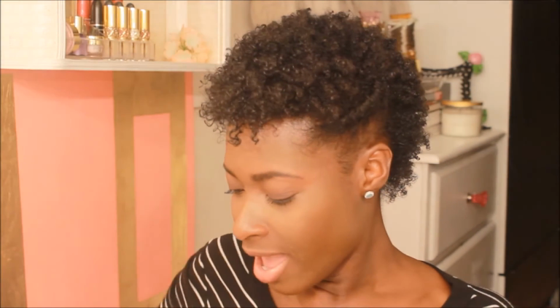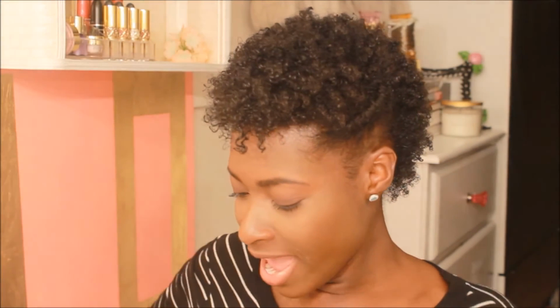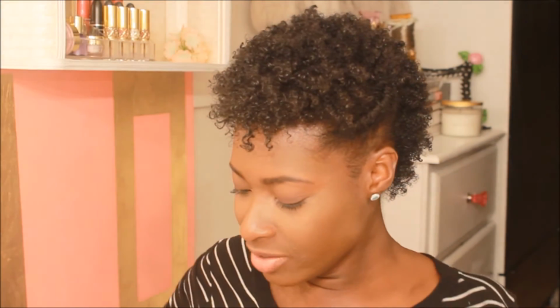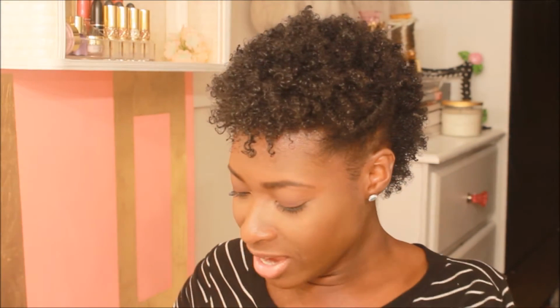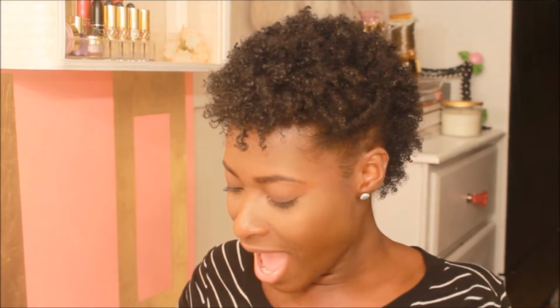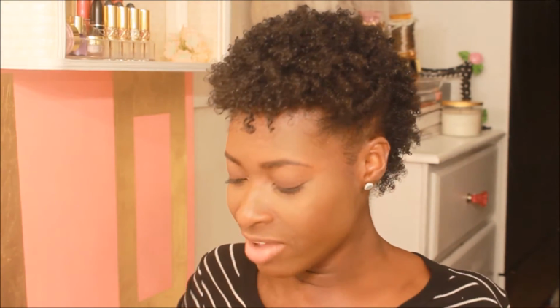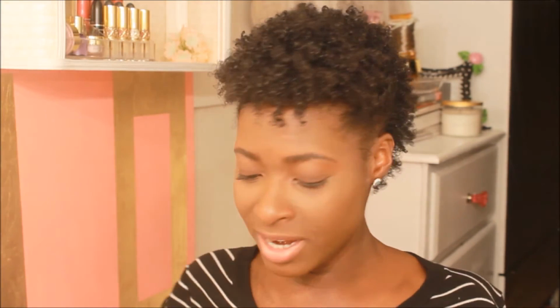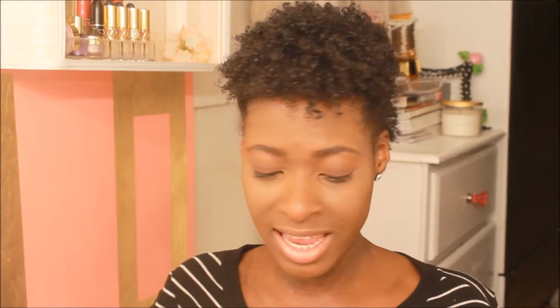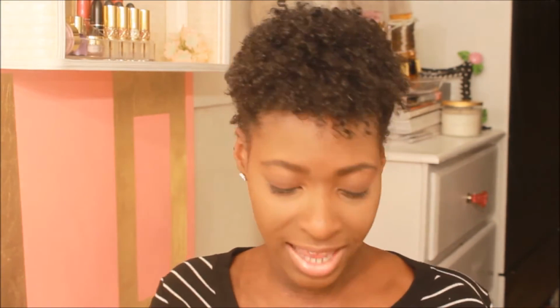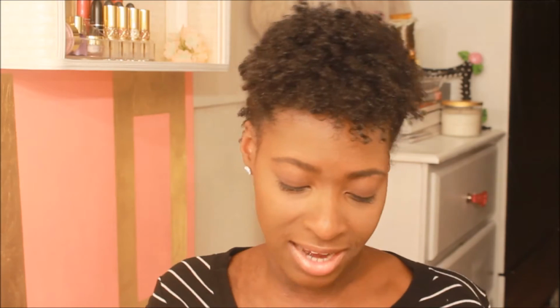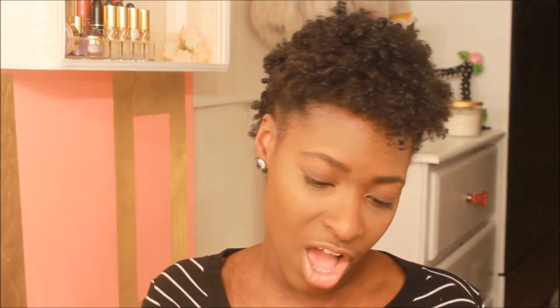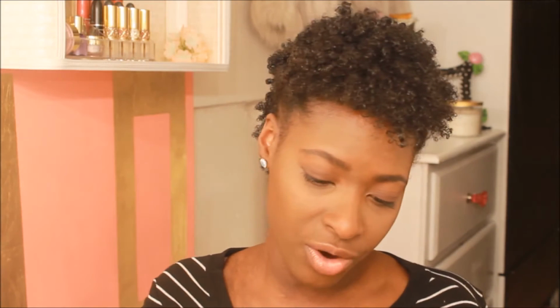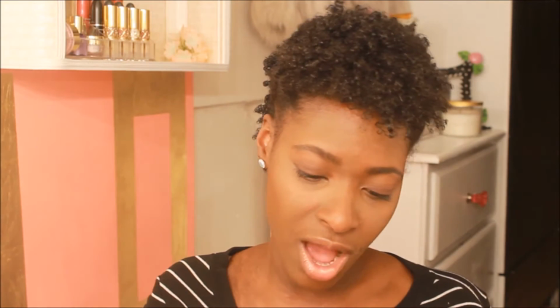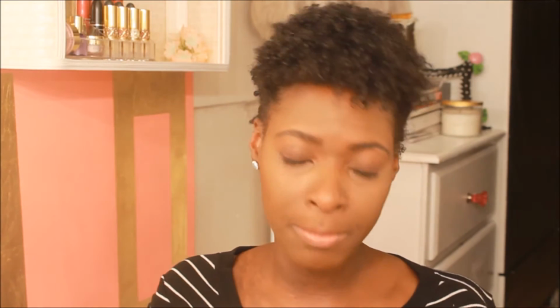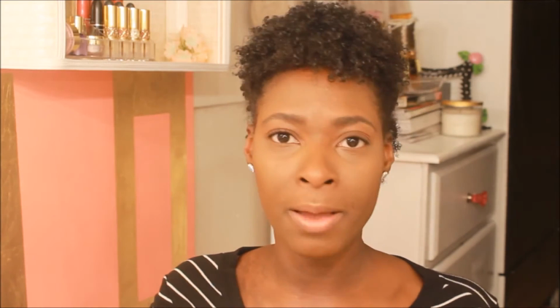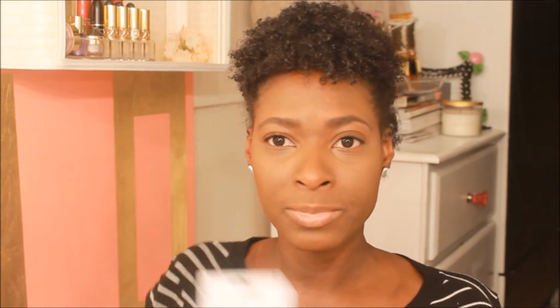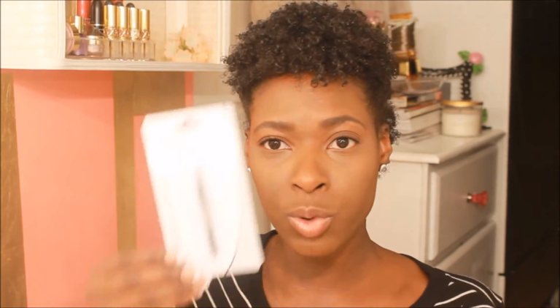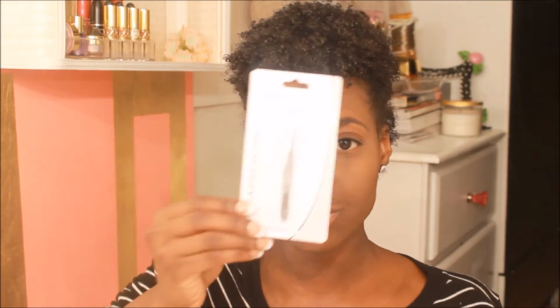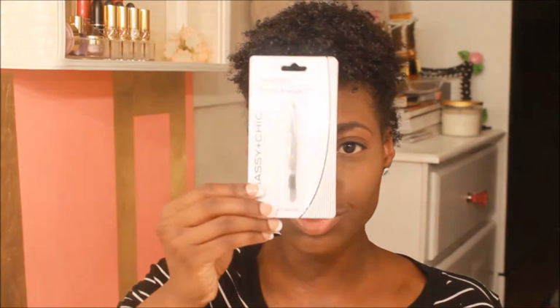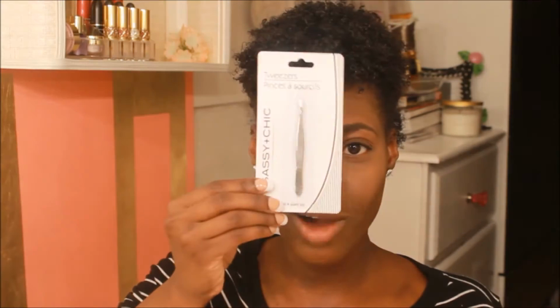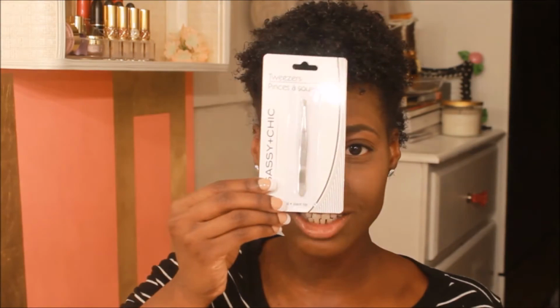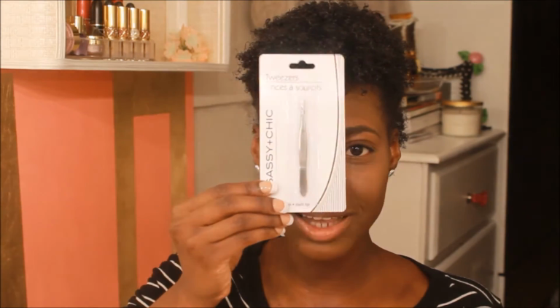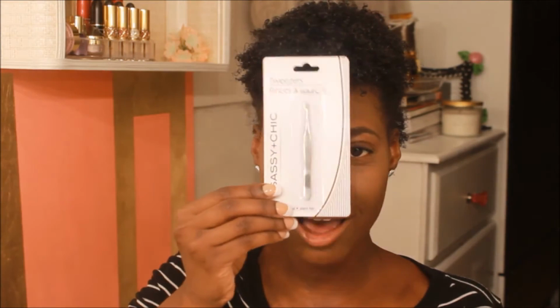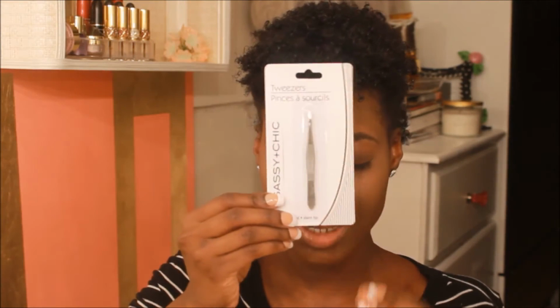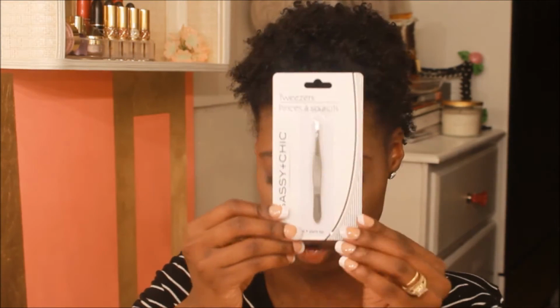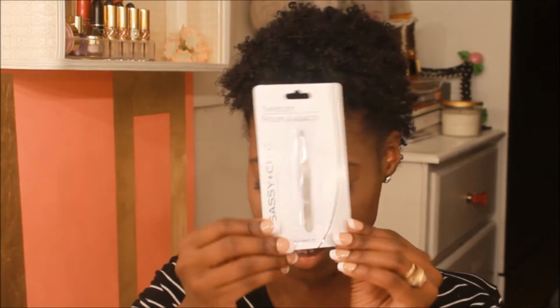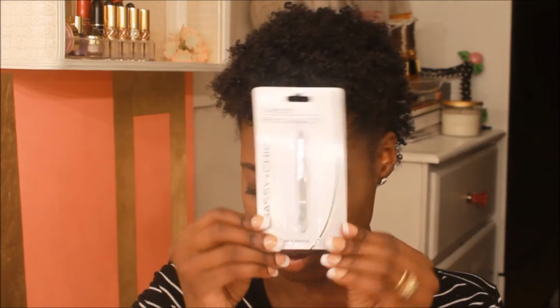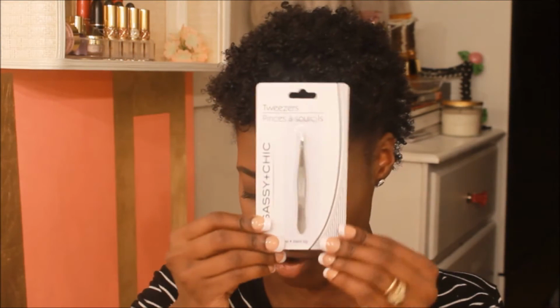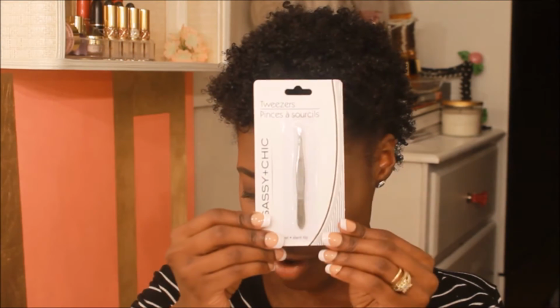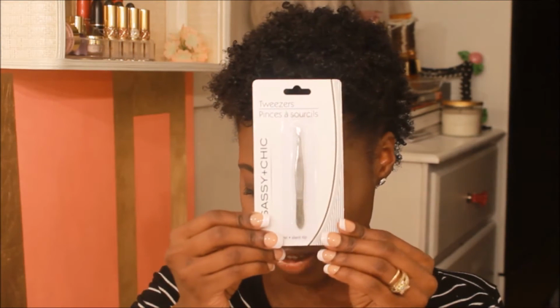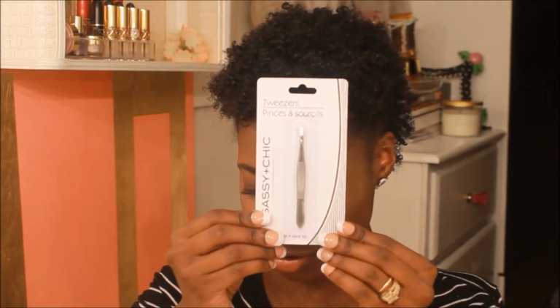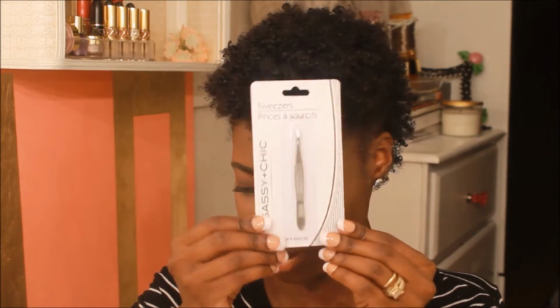And then I had been needing another tweezers, so I just picked up these tweezers here from the Dollar Tree.